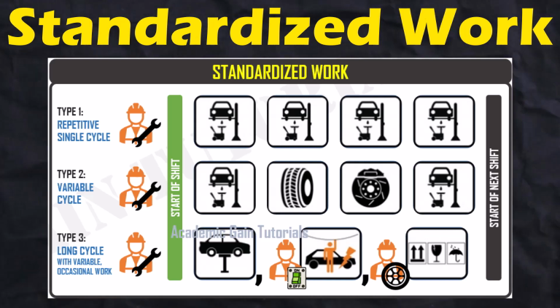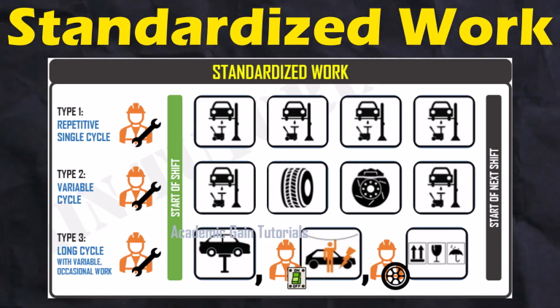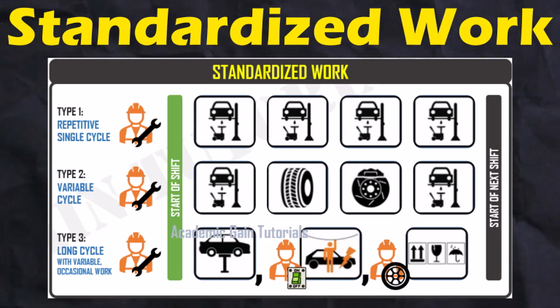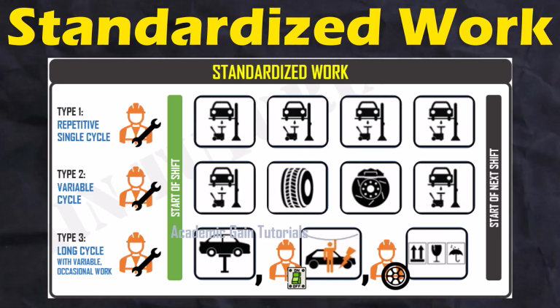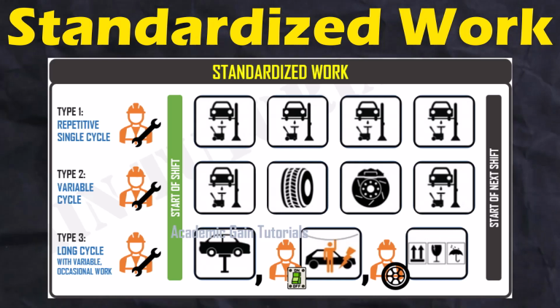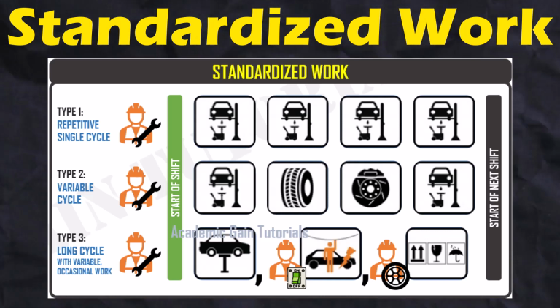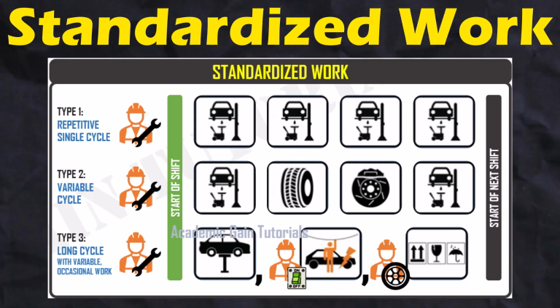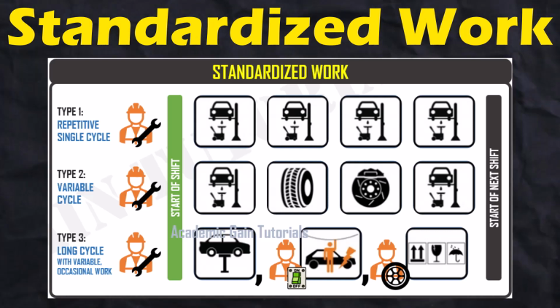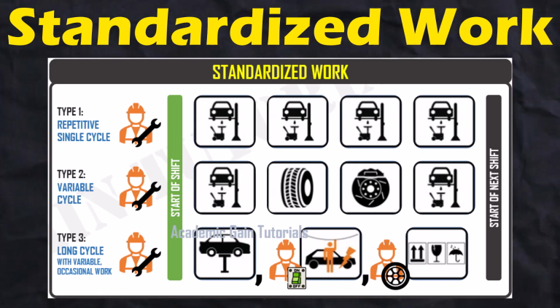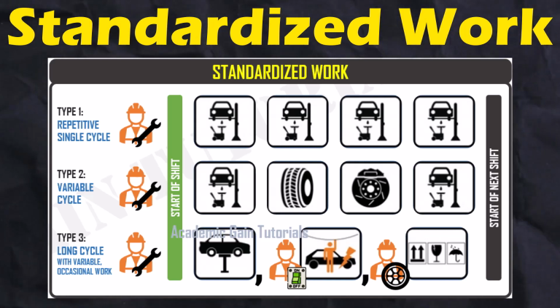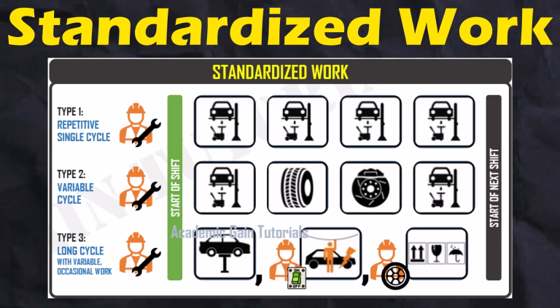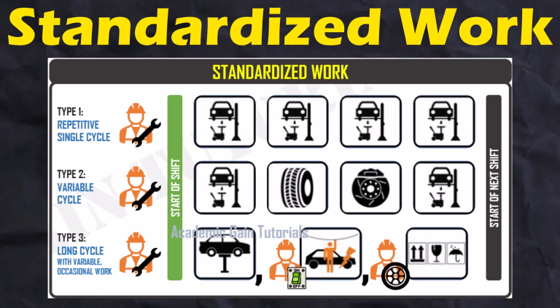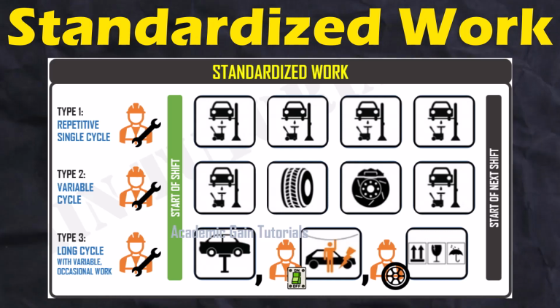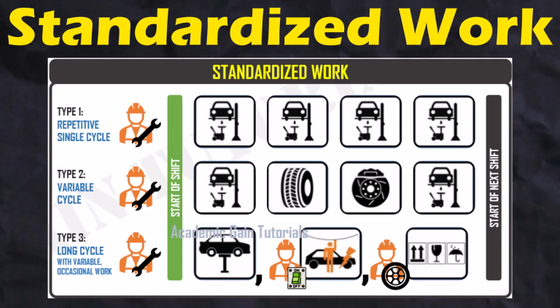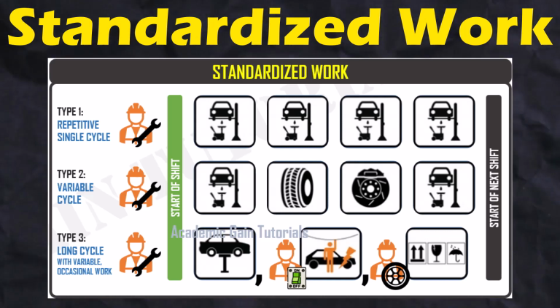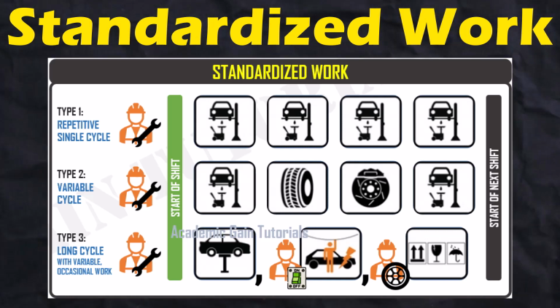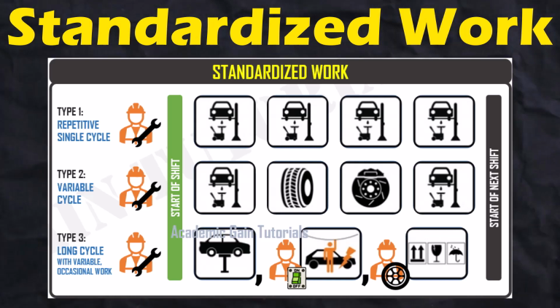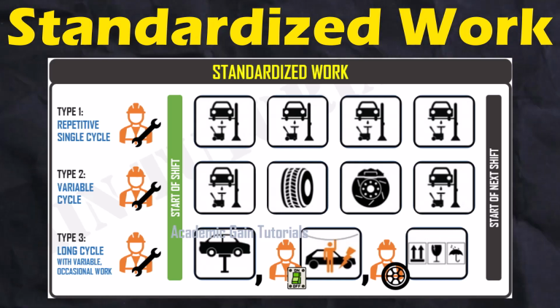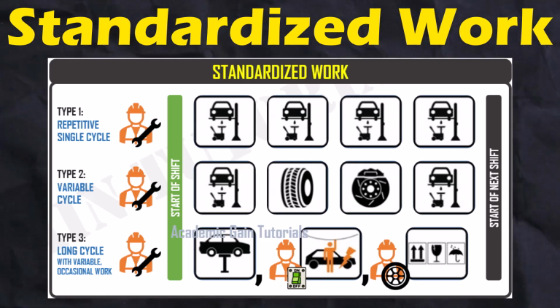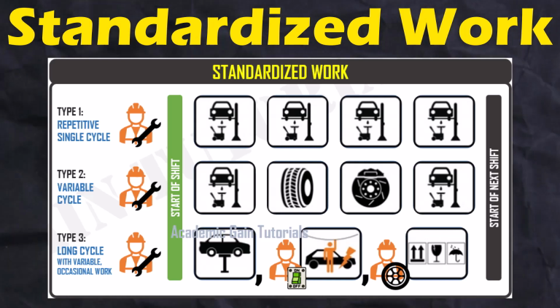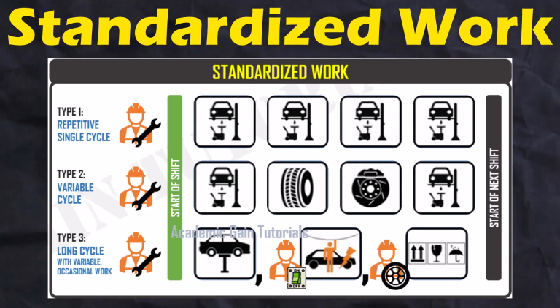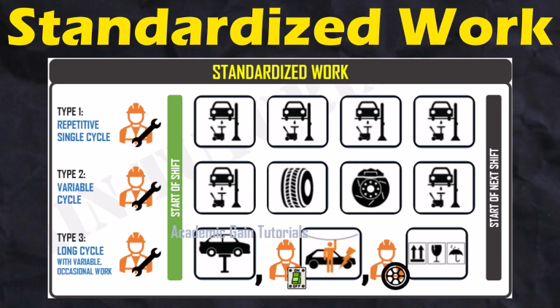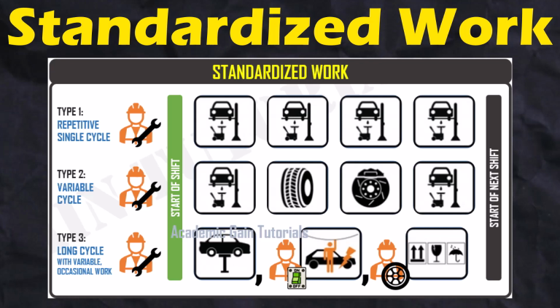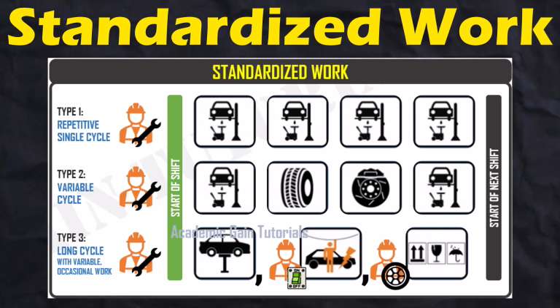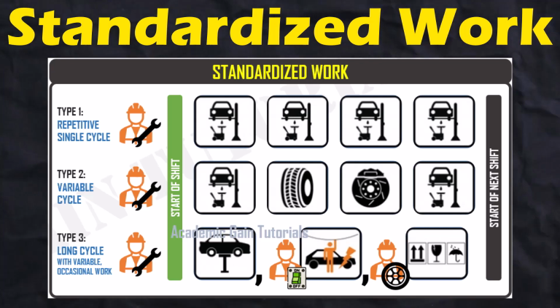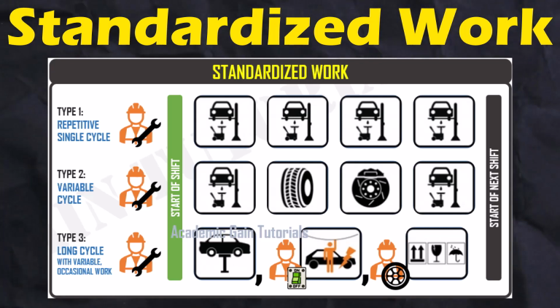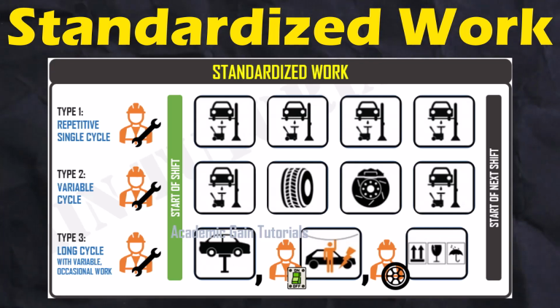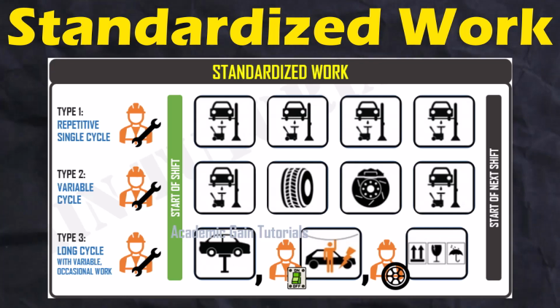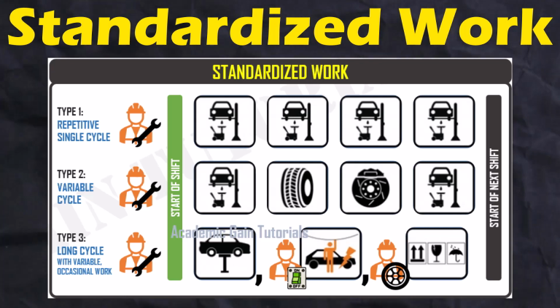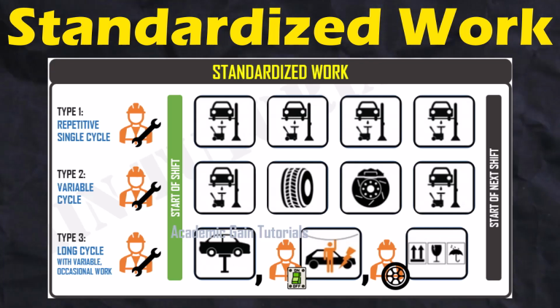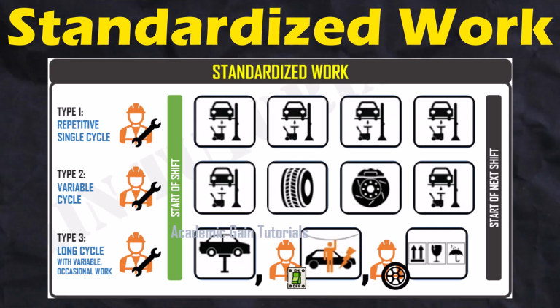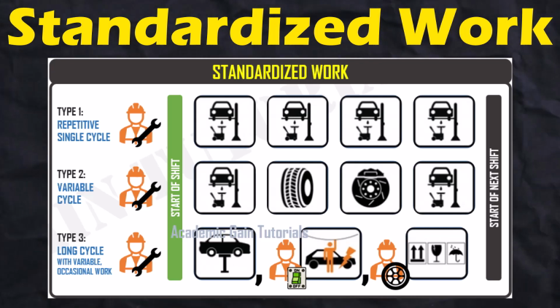Standard work for manufacturing helps reduce waste, provide customer value, and create a collaborative culture.